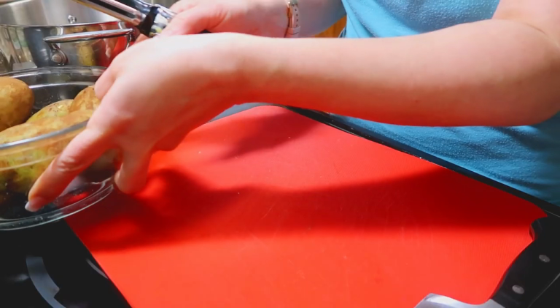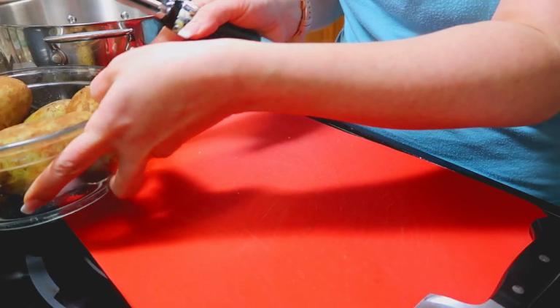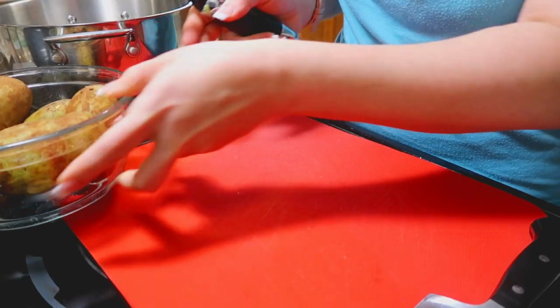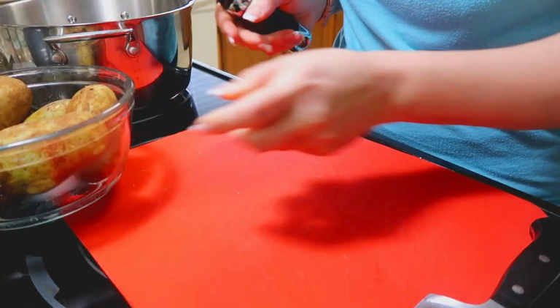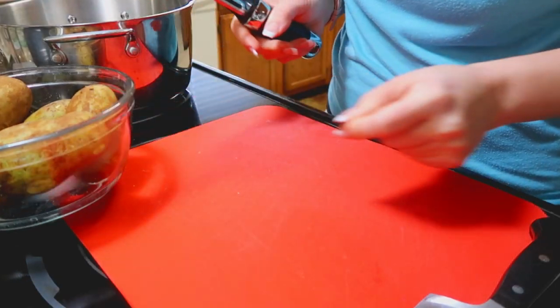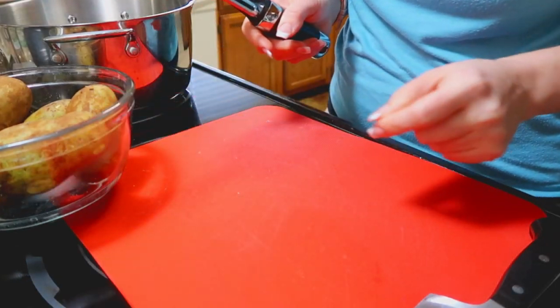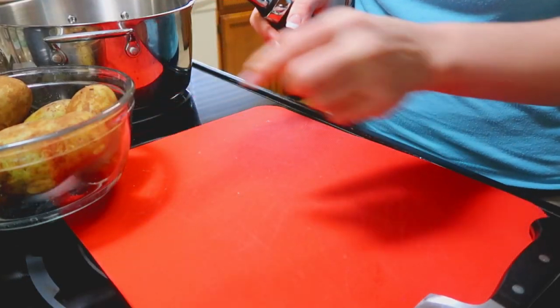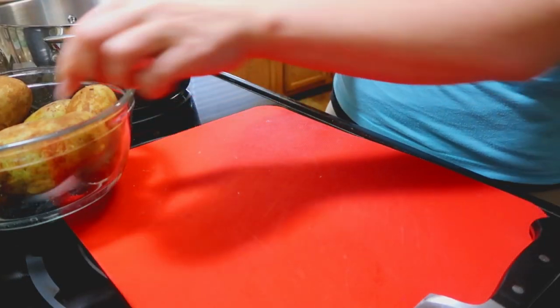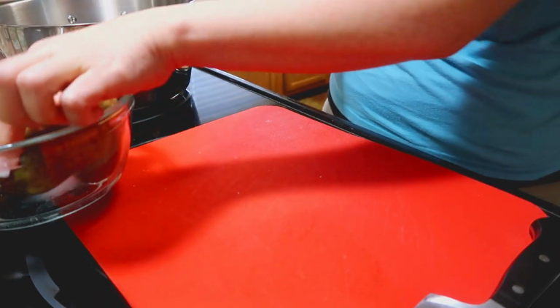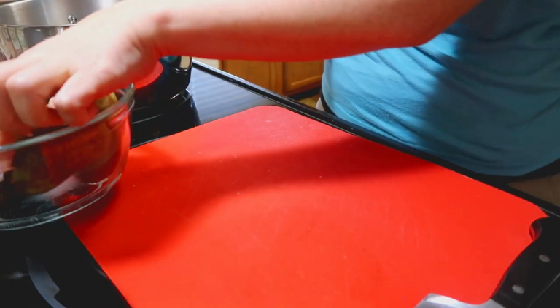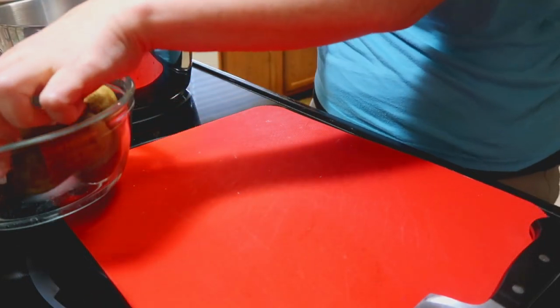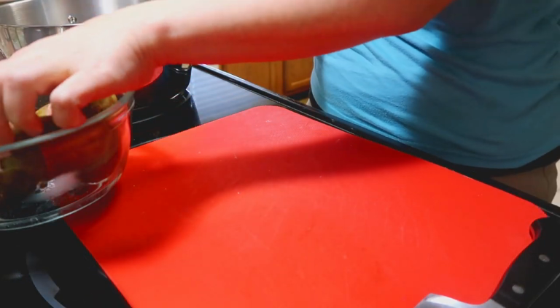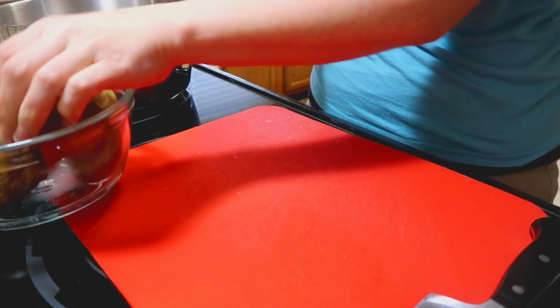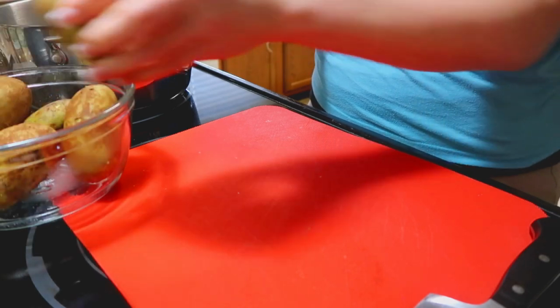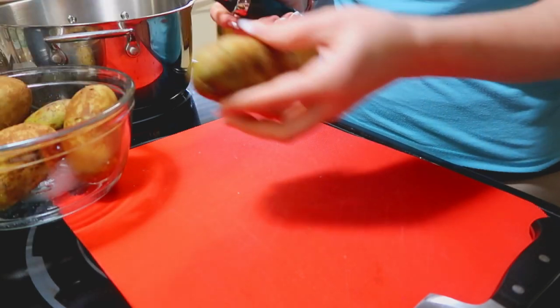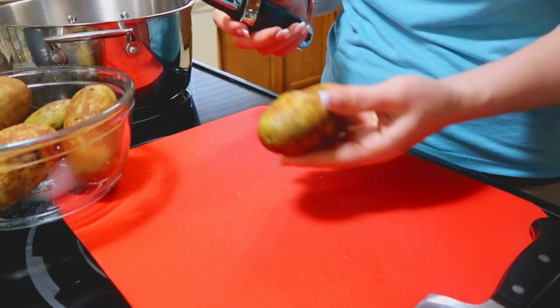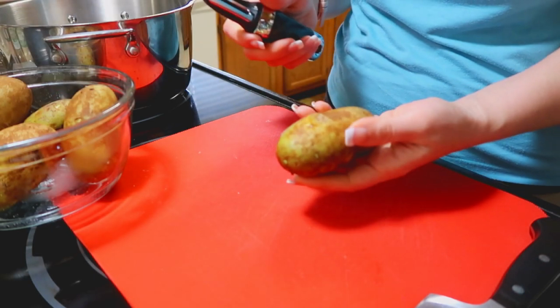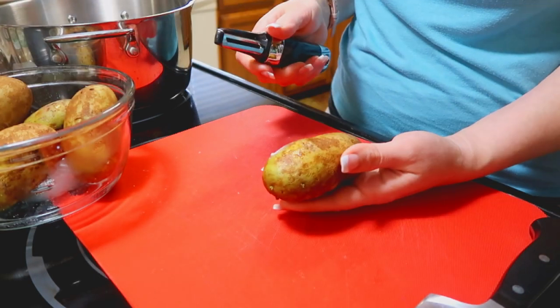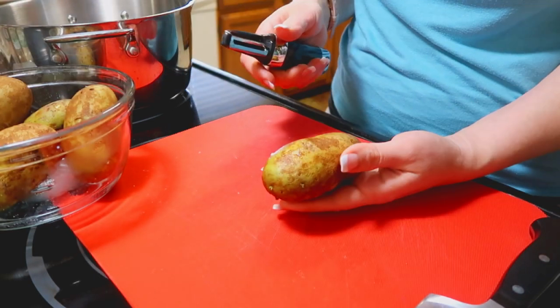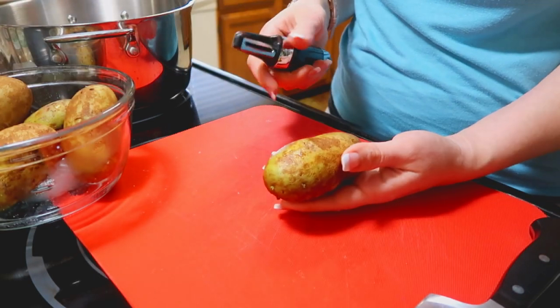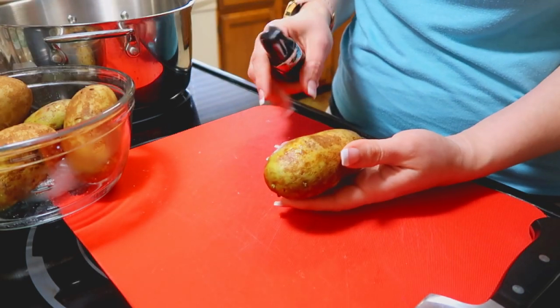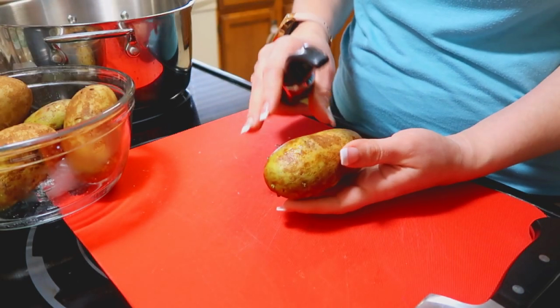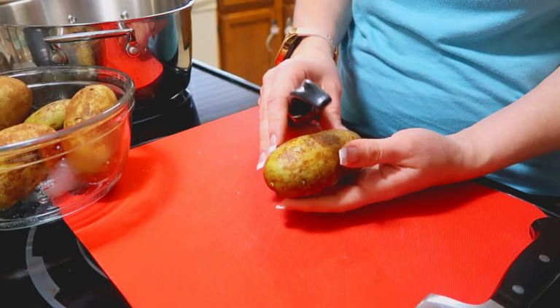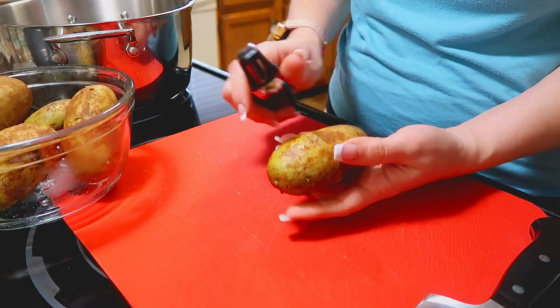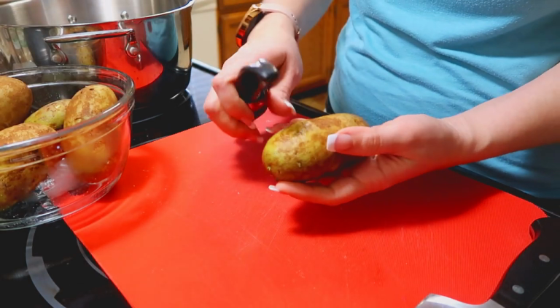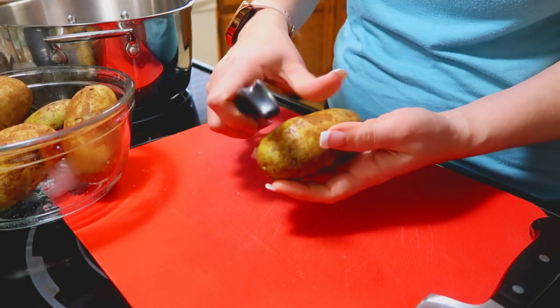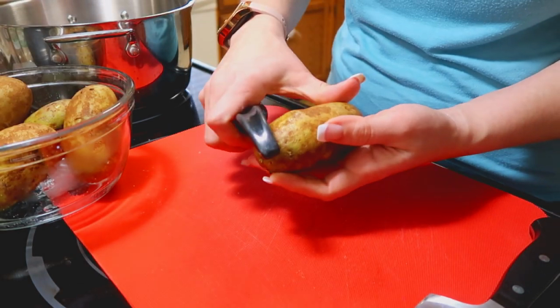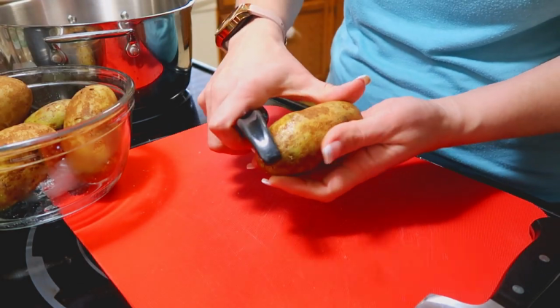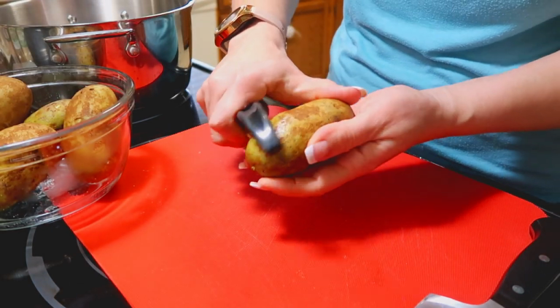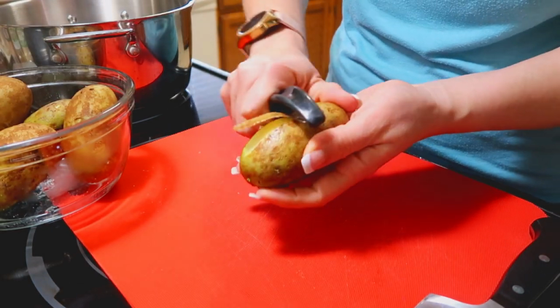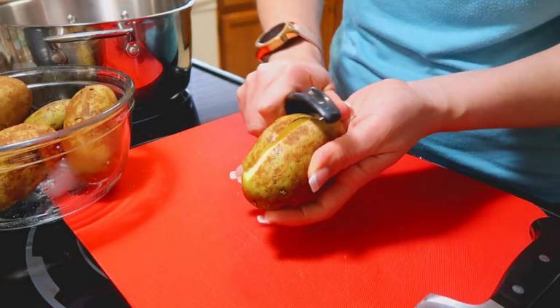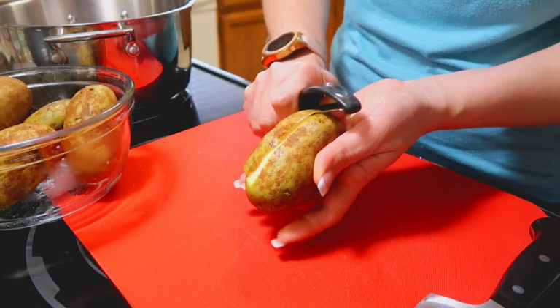To get started we're going to peel the potatoes. All you need is about four cups of the potatoes.